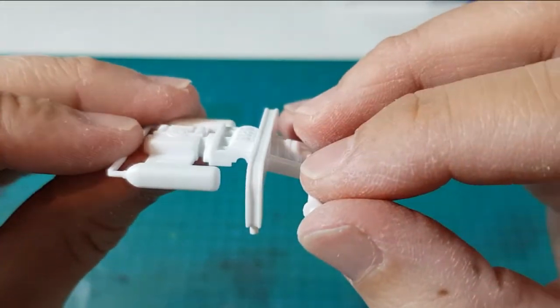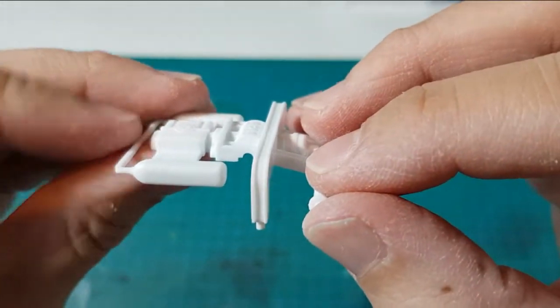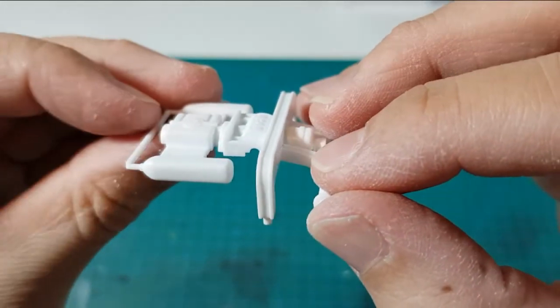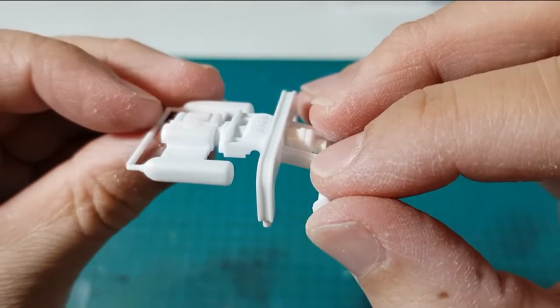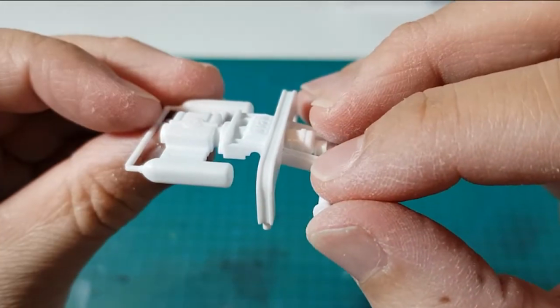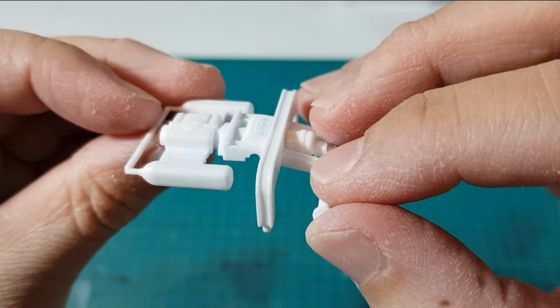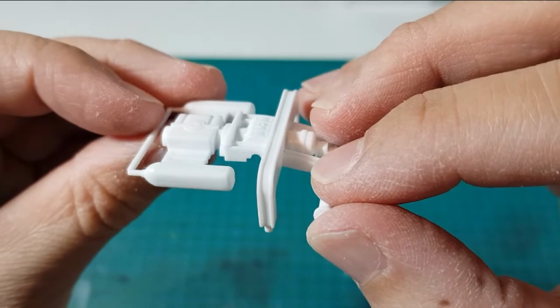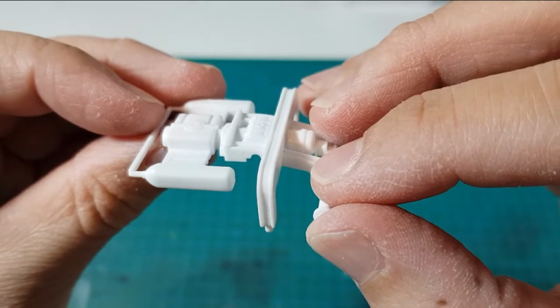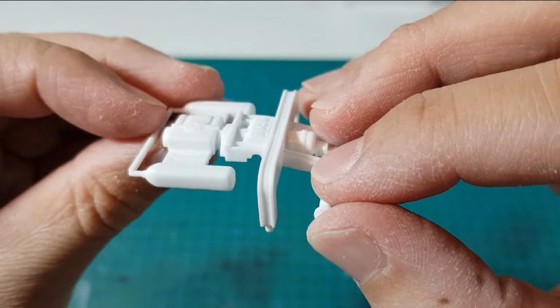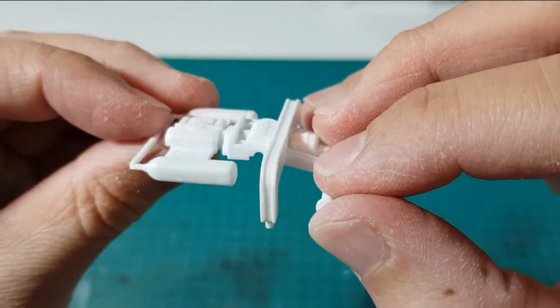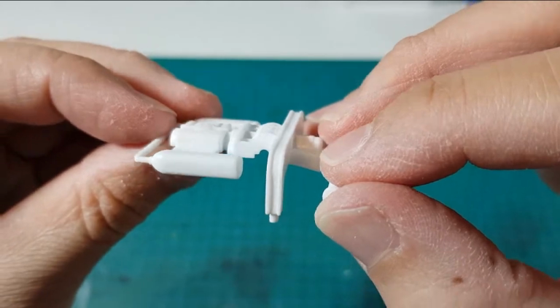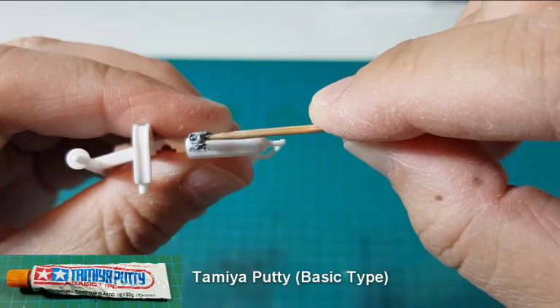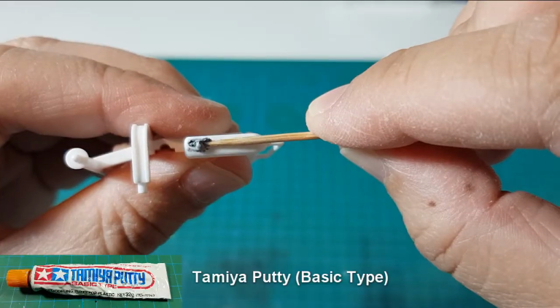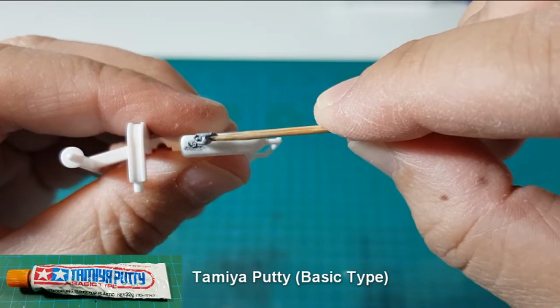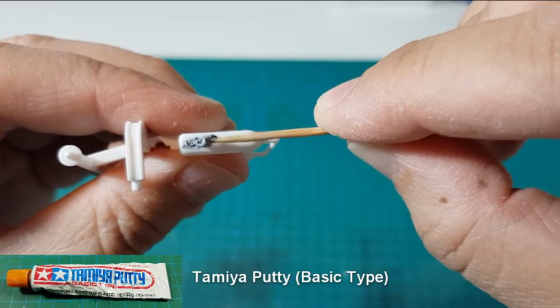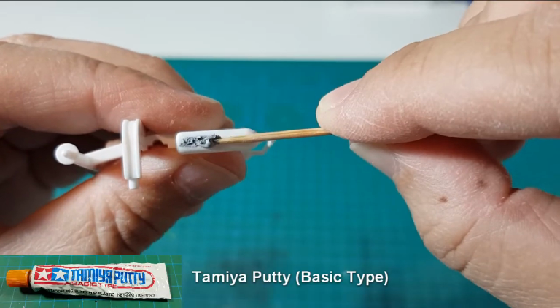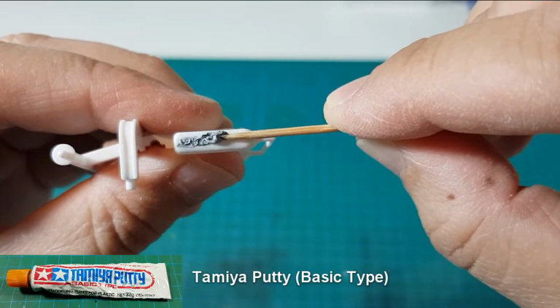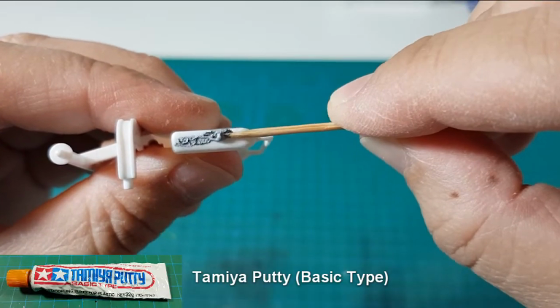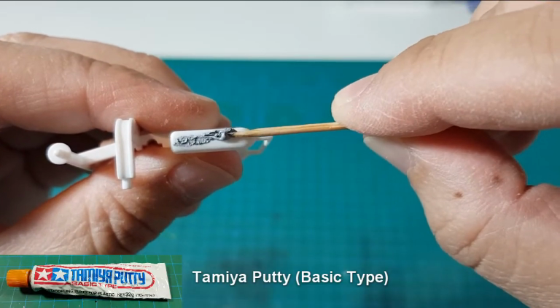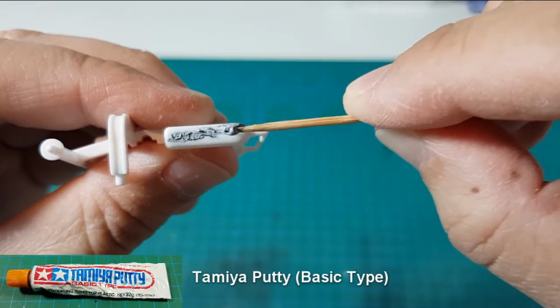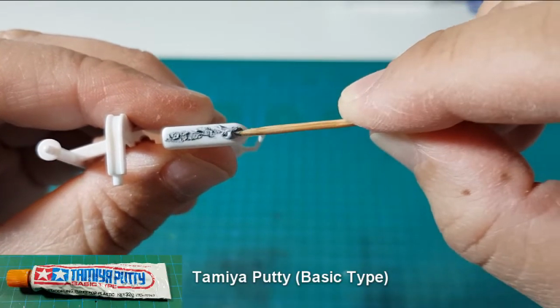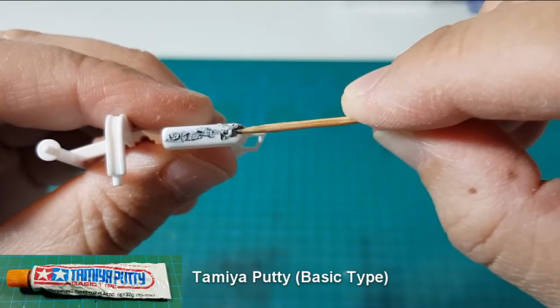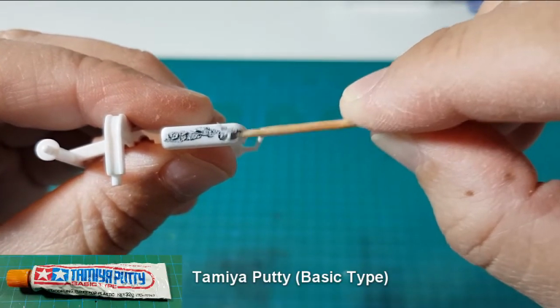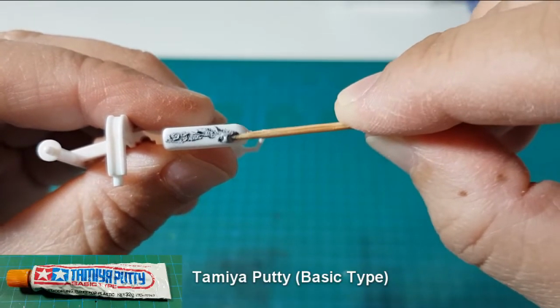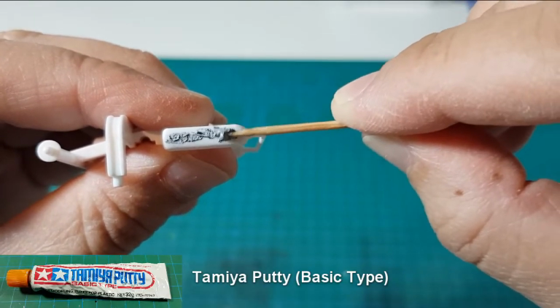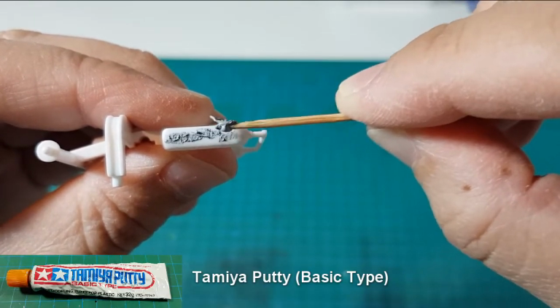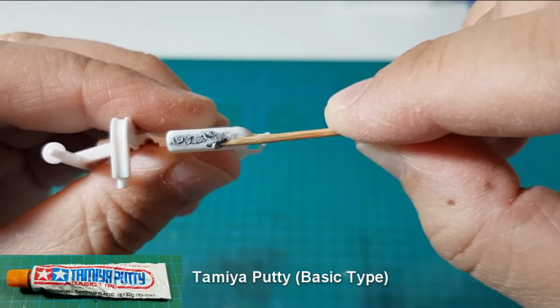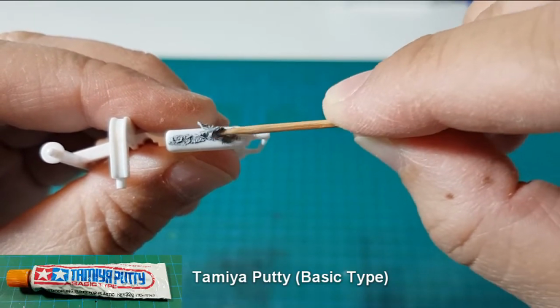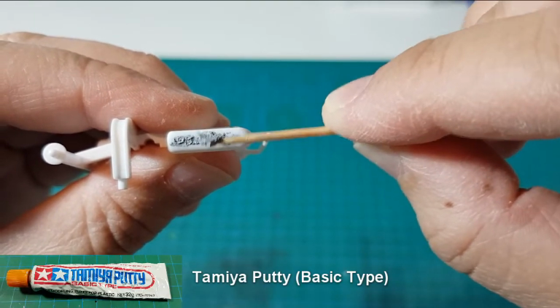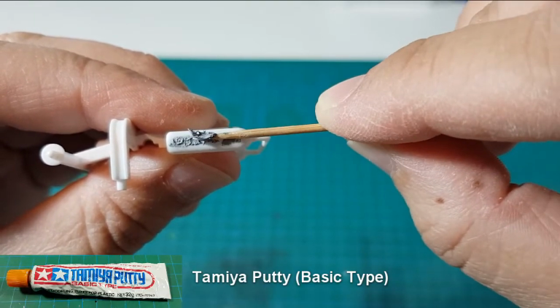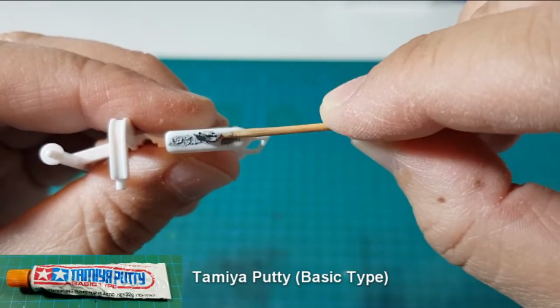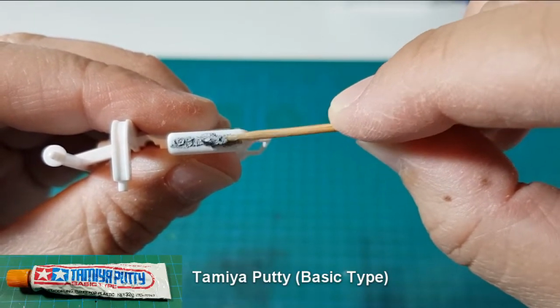For the parts that have shrunk, I'll just fill them with Tamiya basic putty and then sand them off.